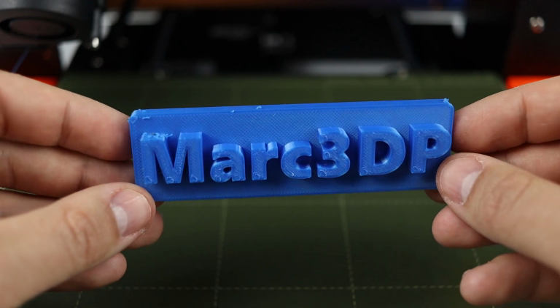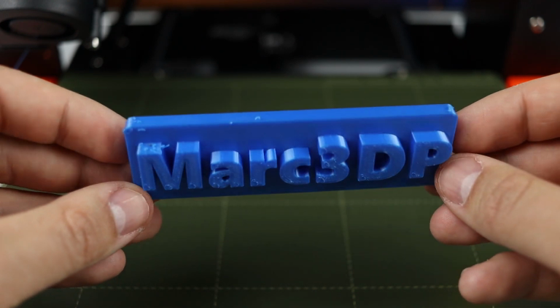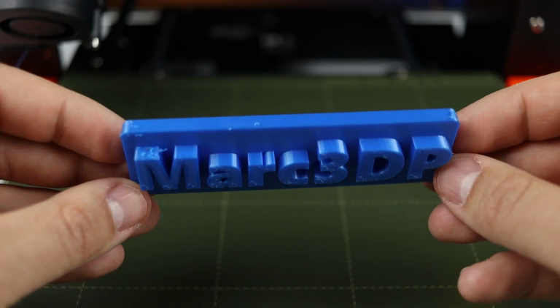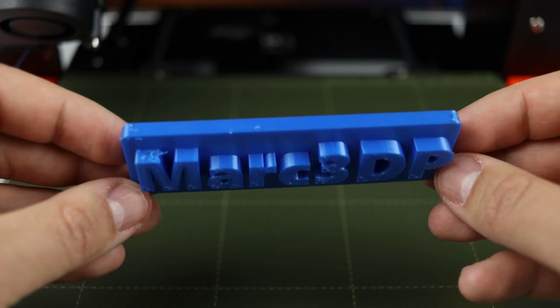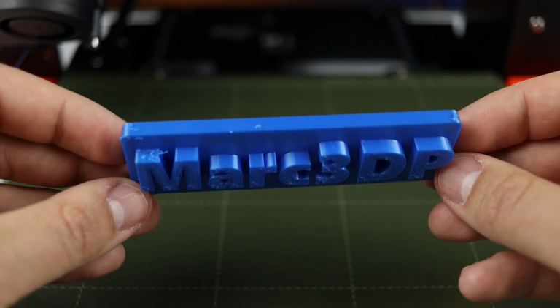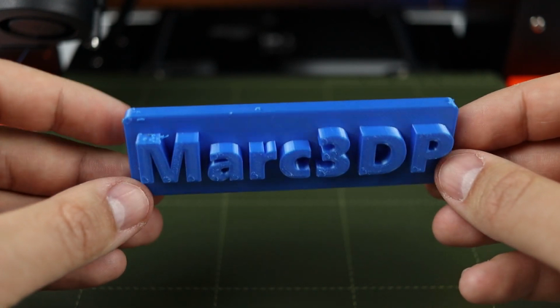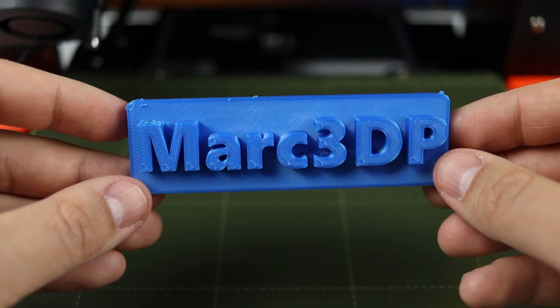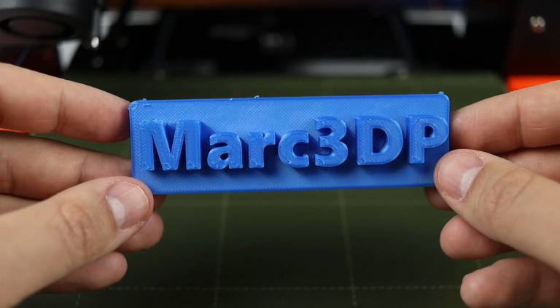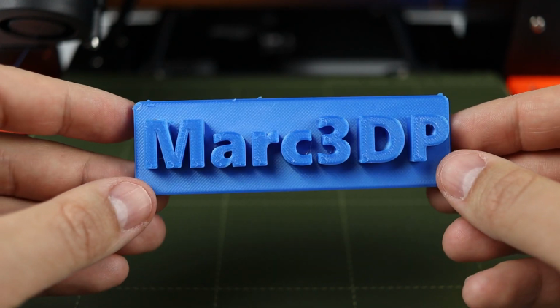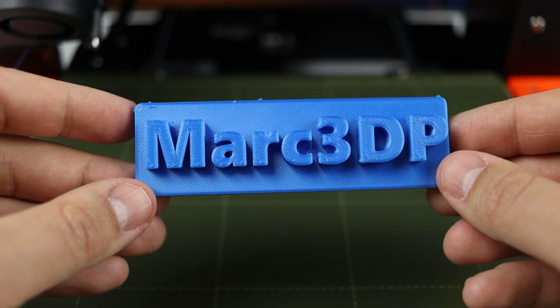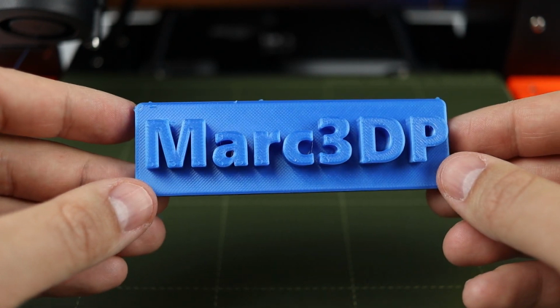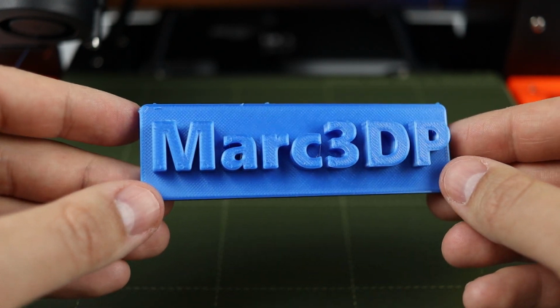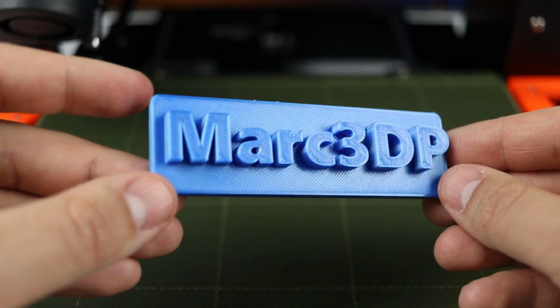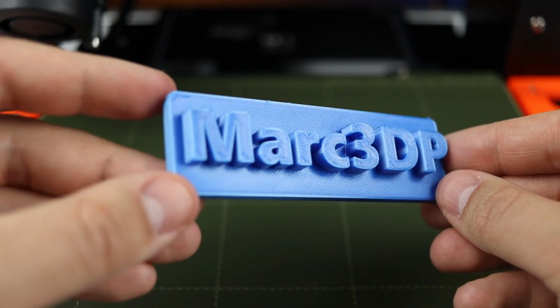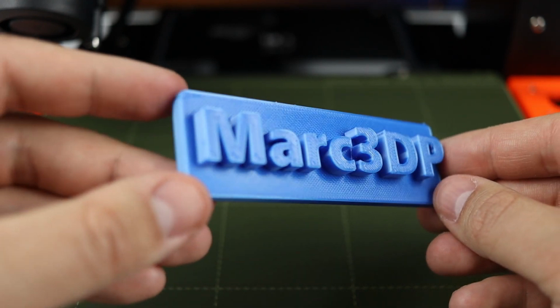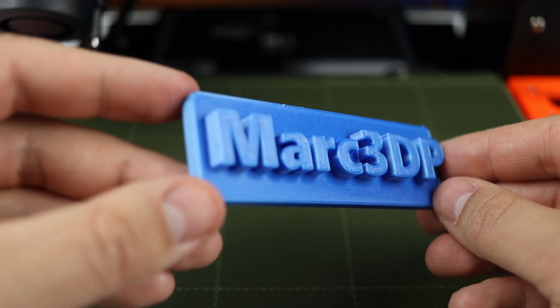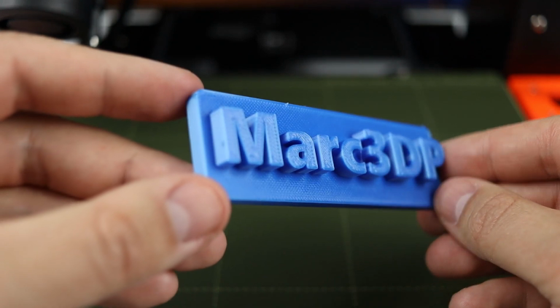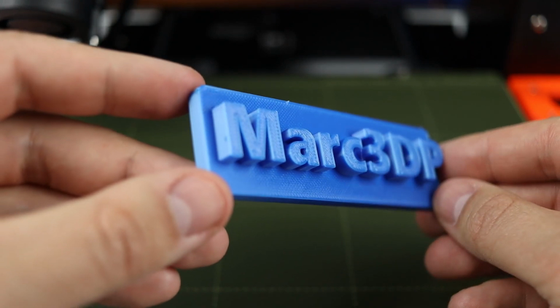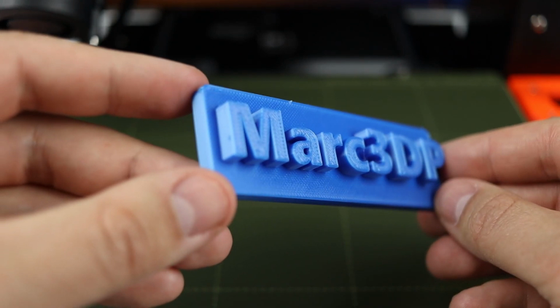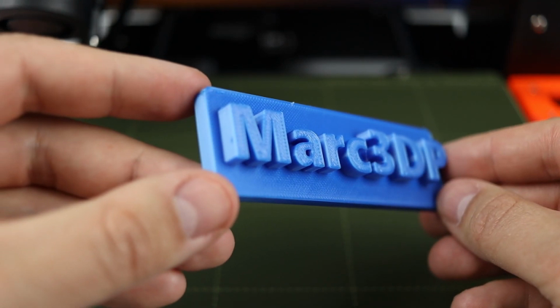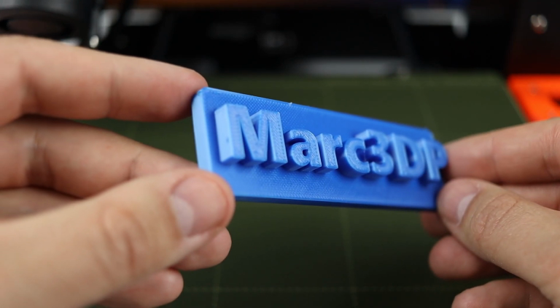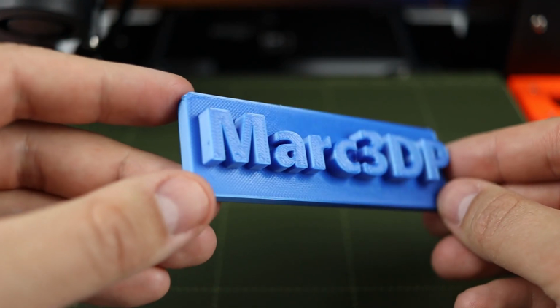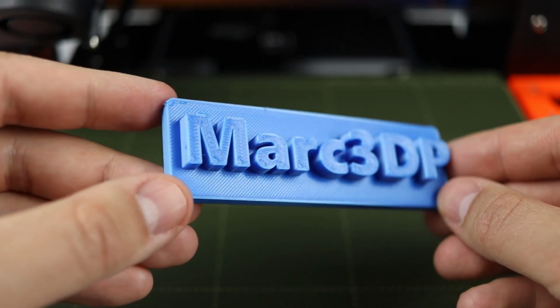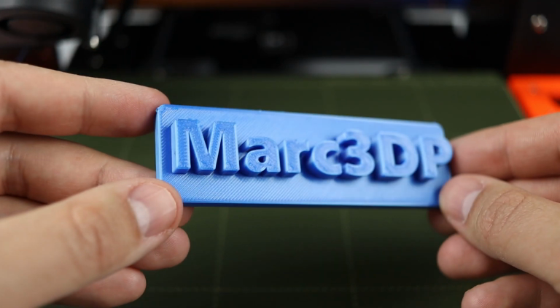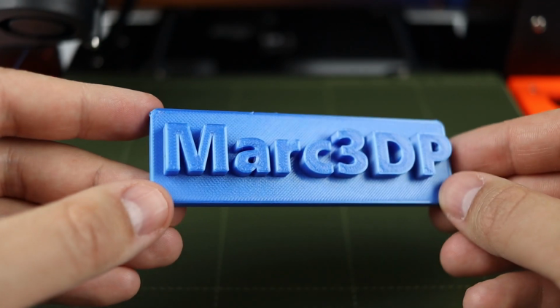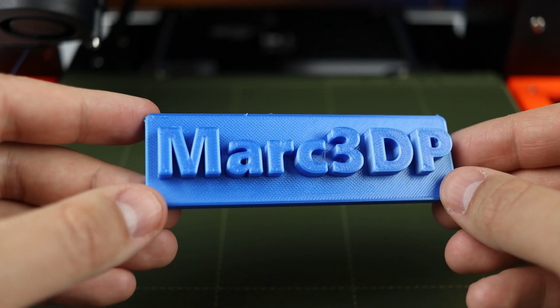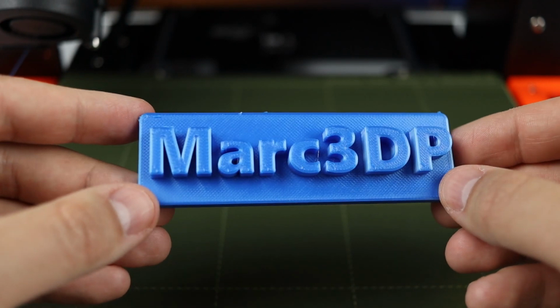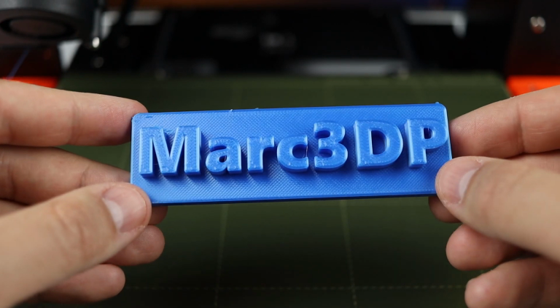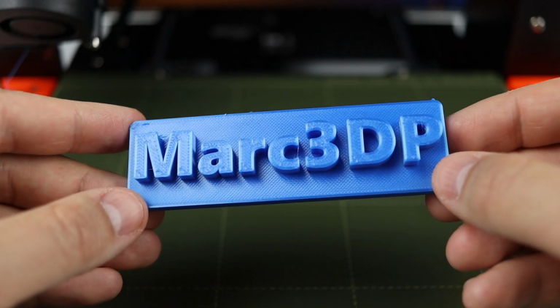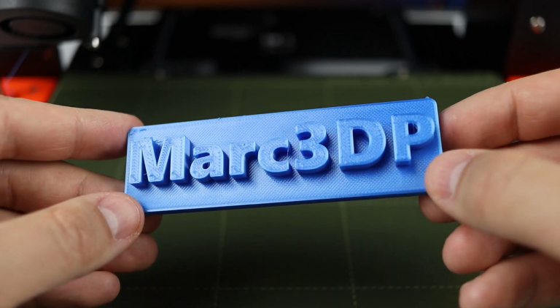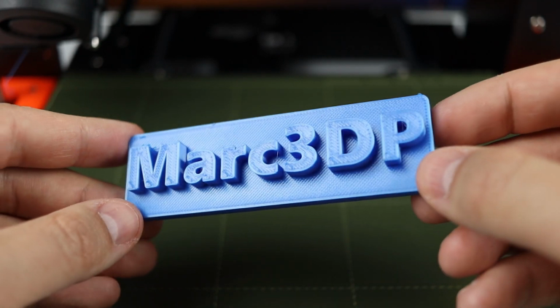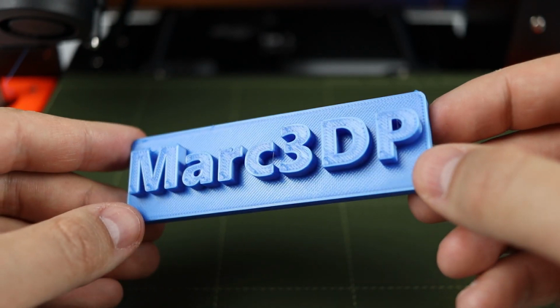Like the video and let me know in the comments what name or nickname to print.